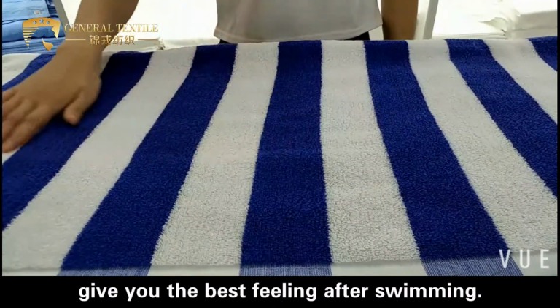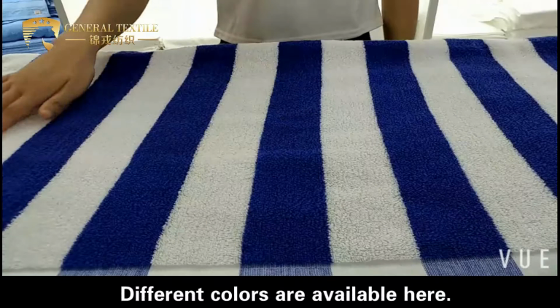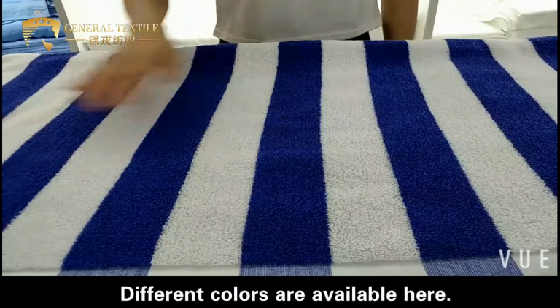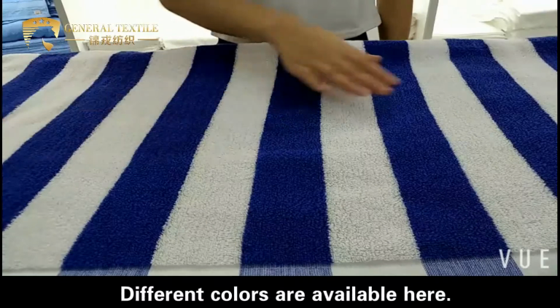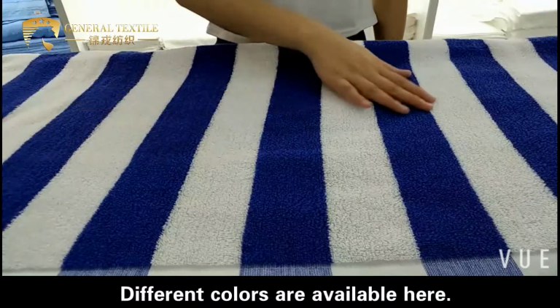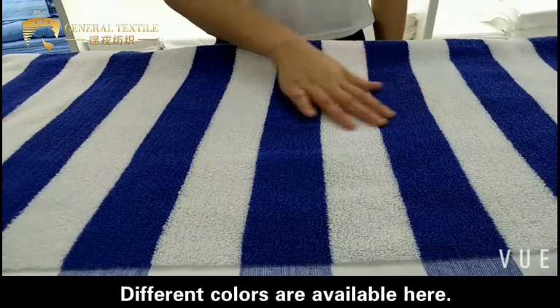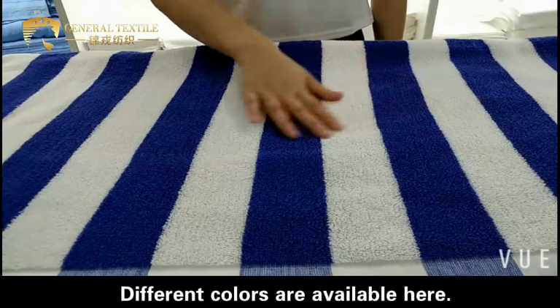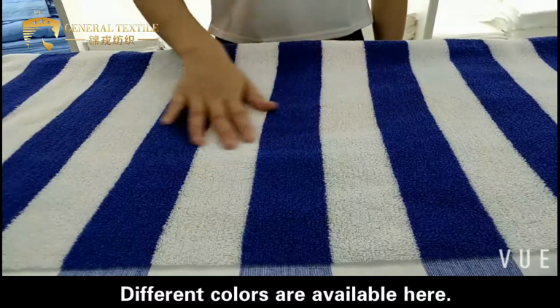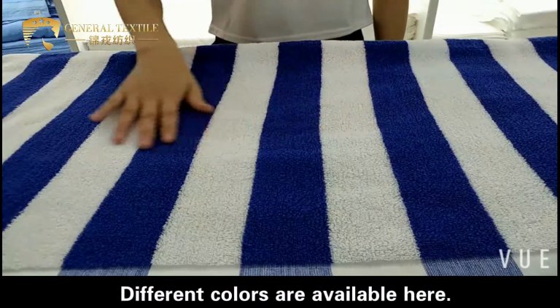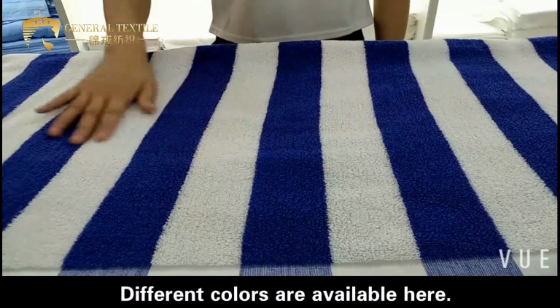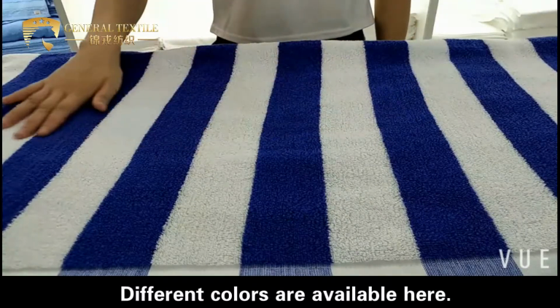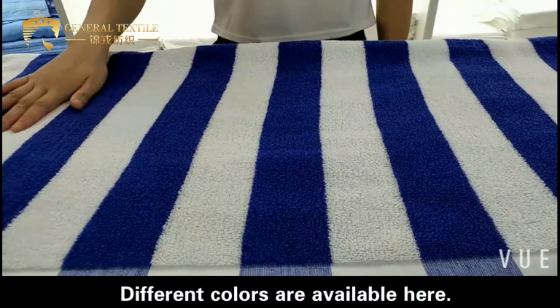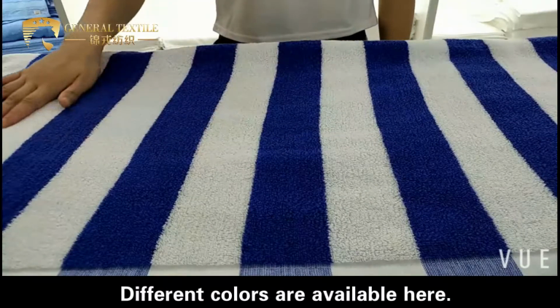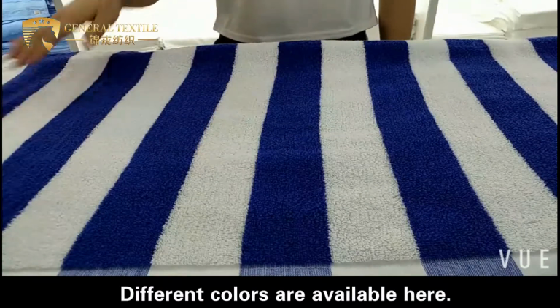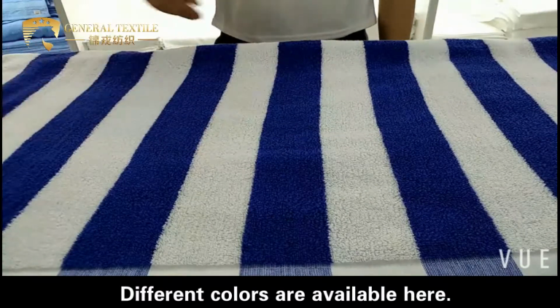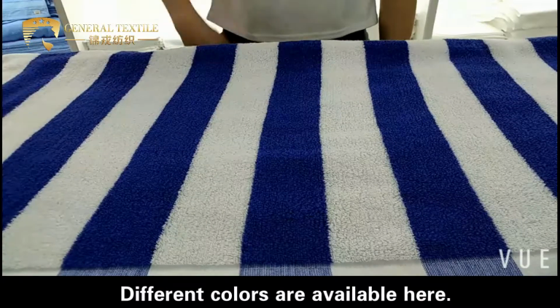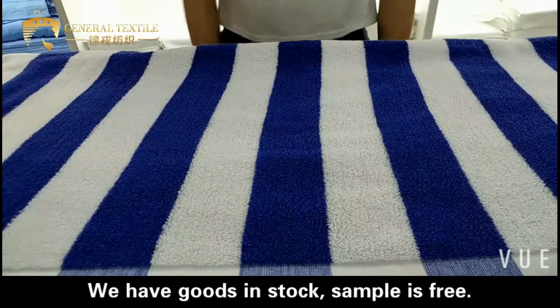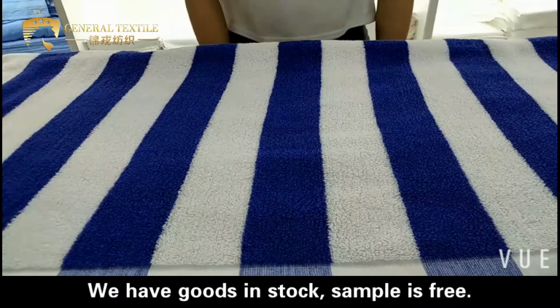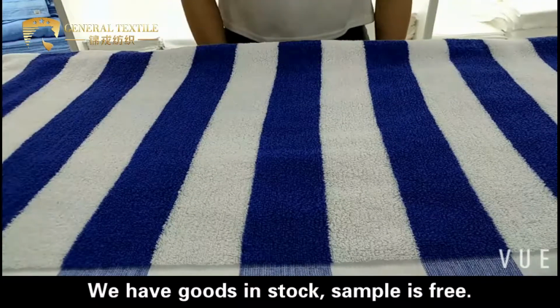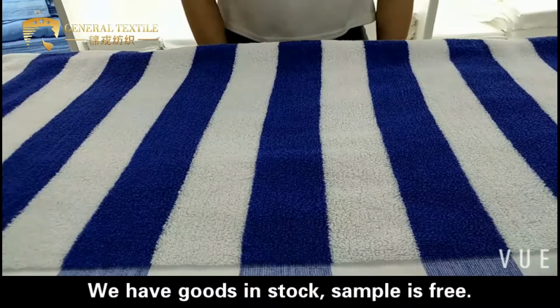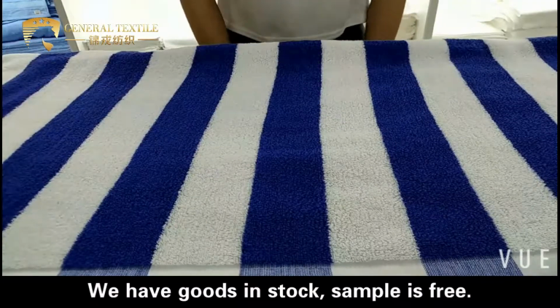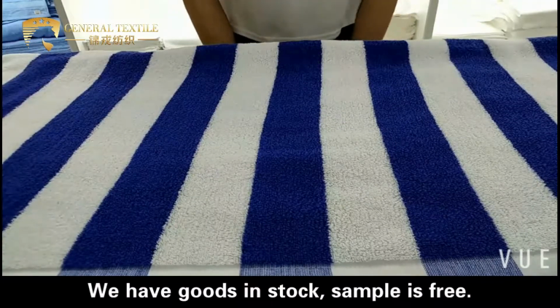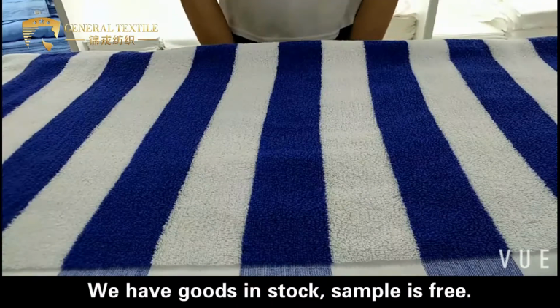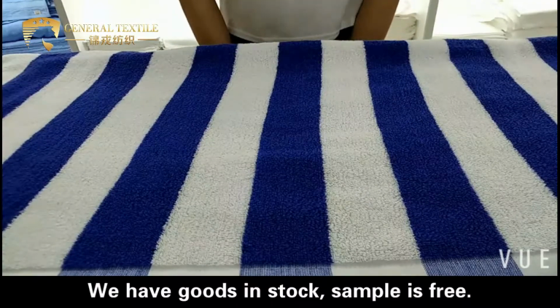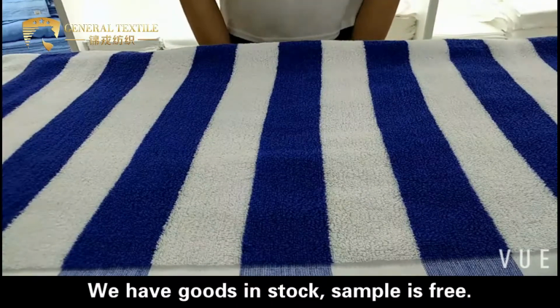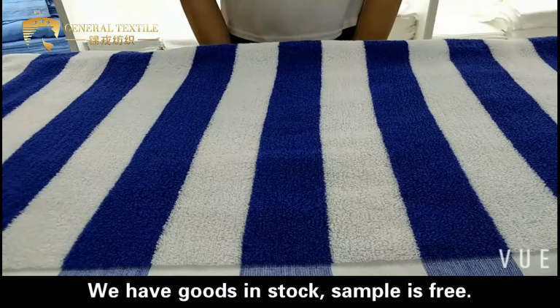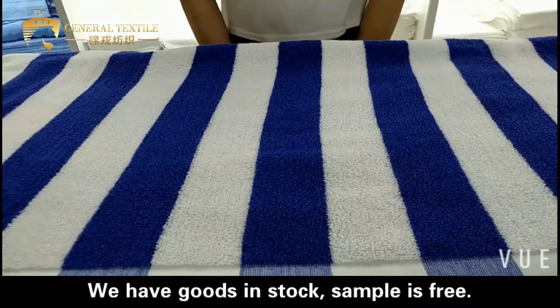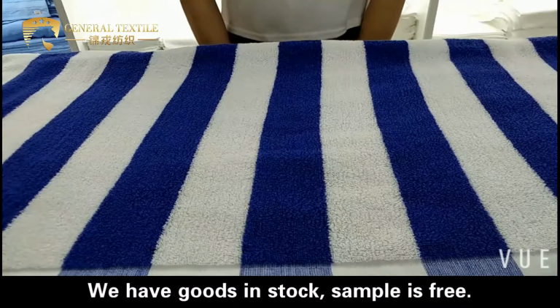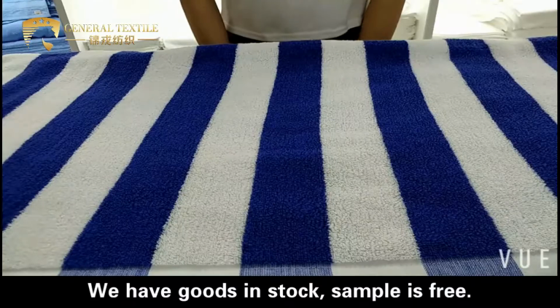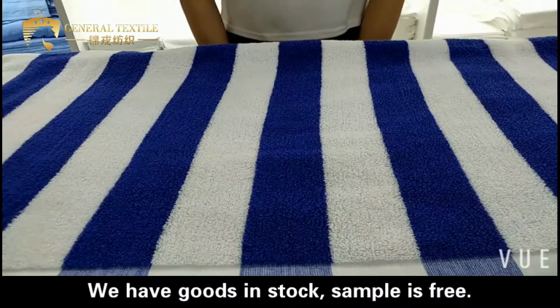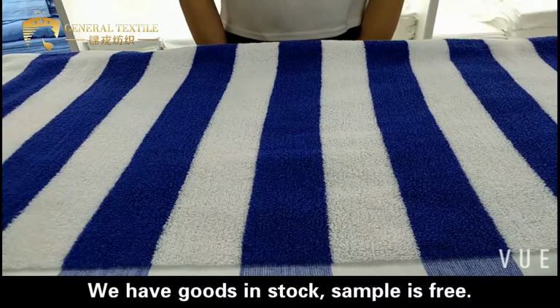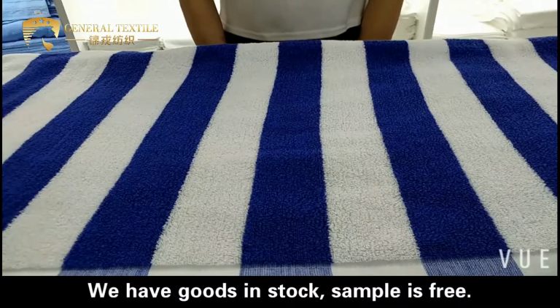Different colors are available here. We have good stock. Sample is free.